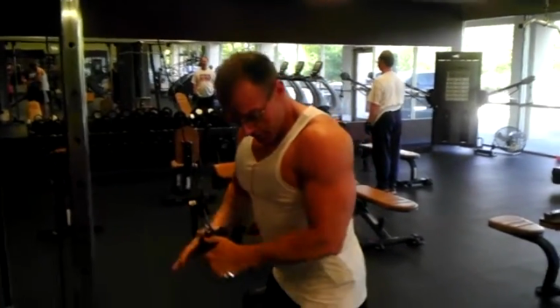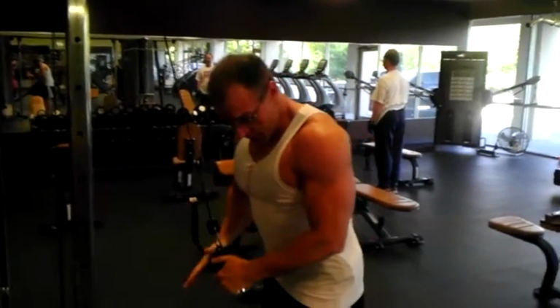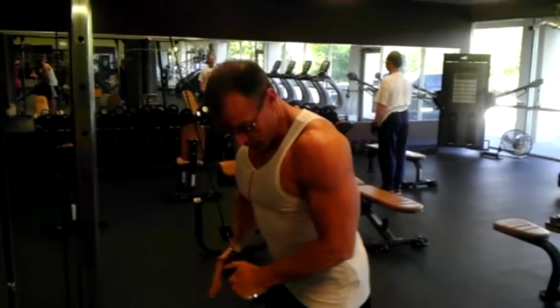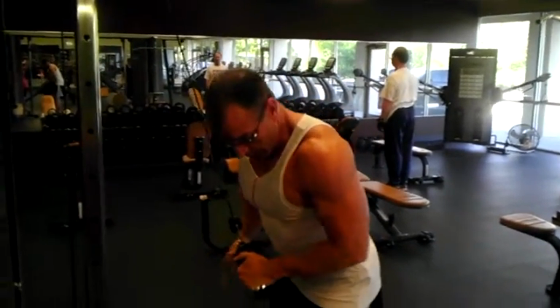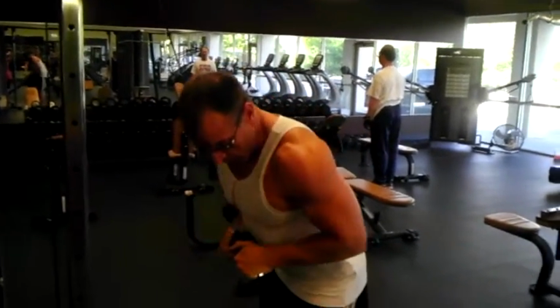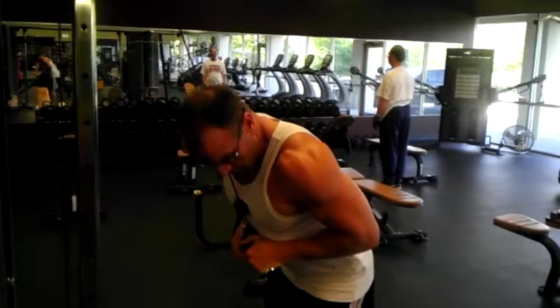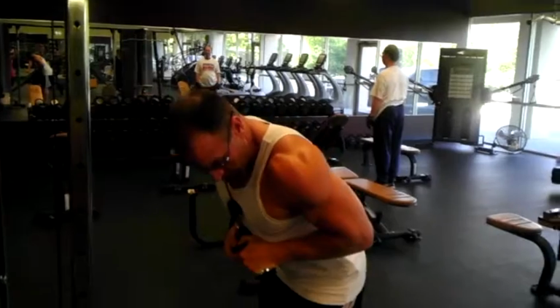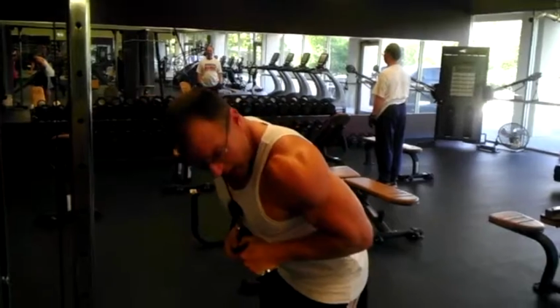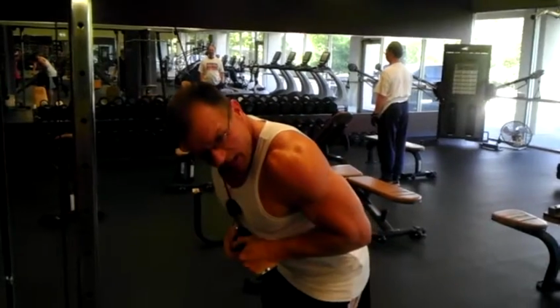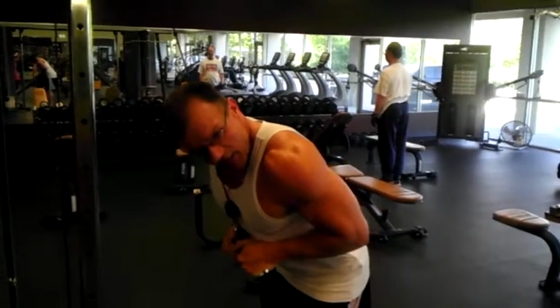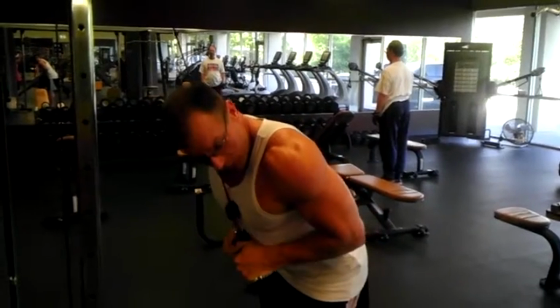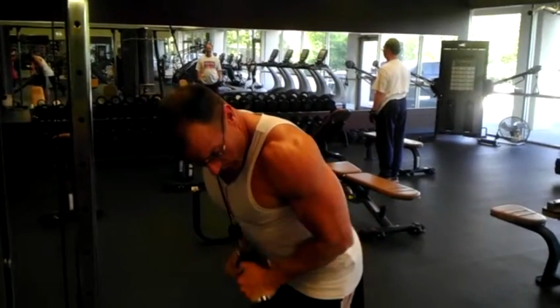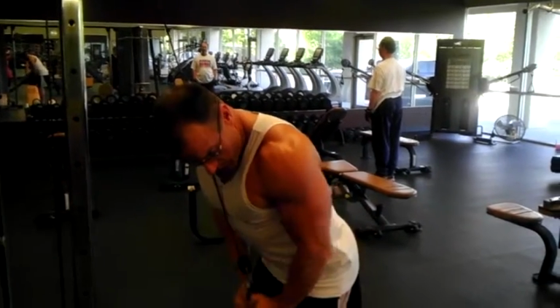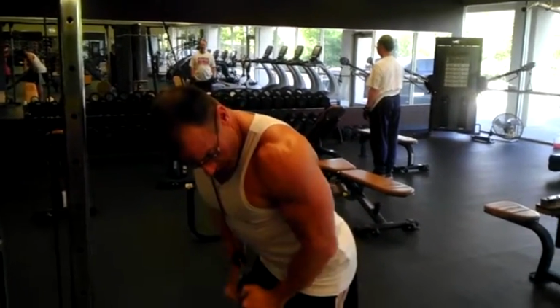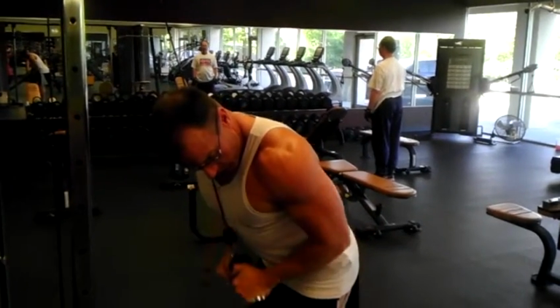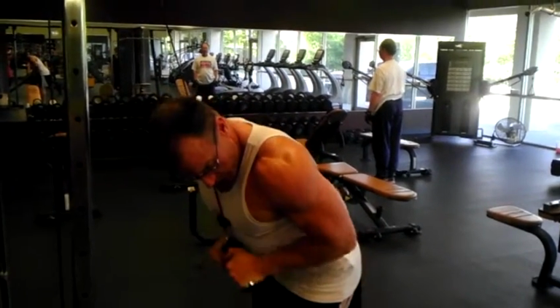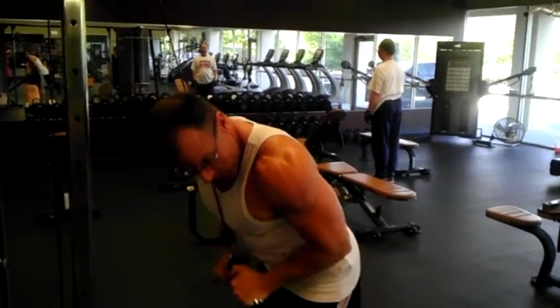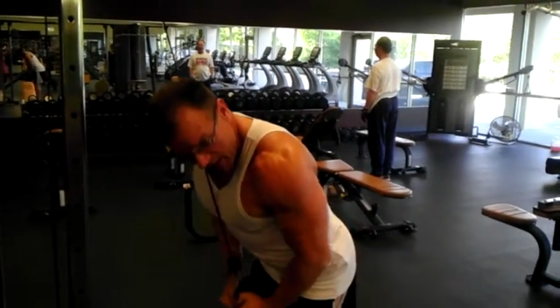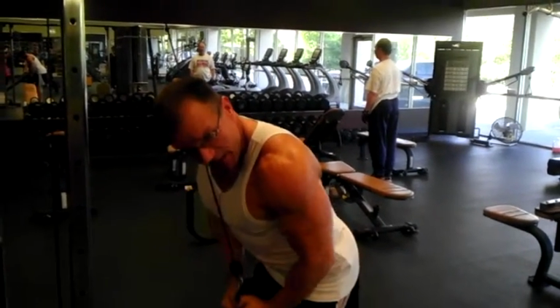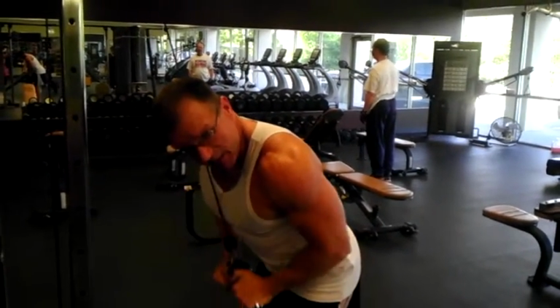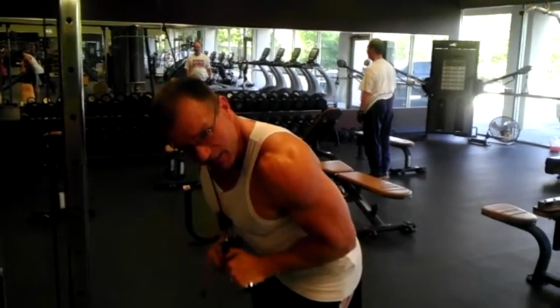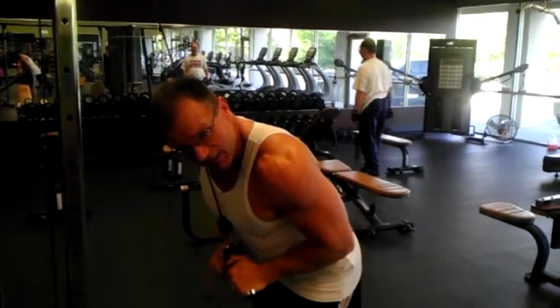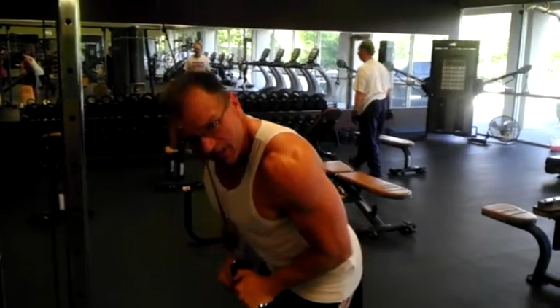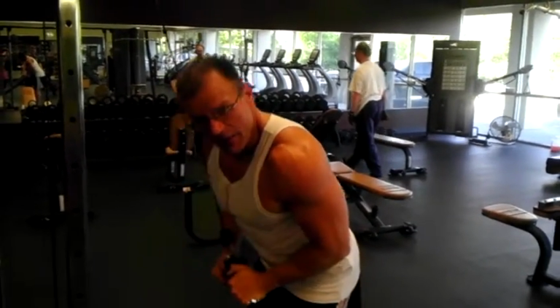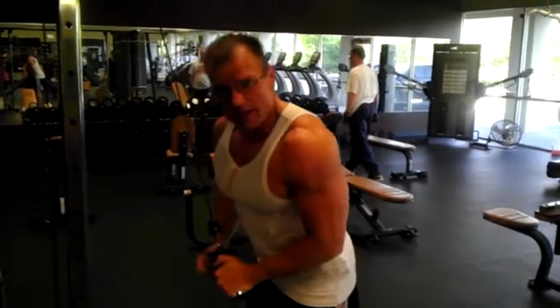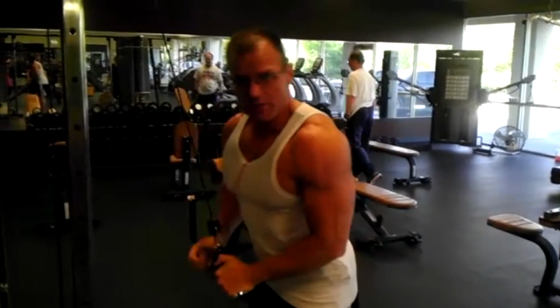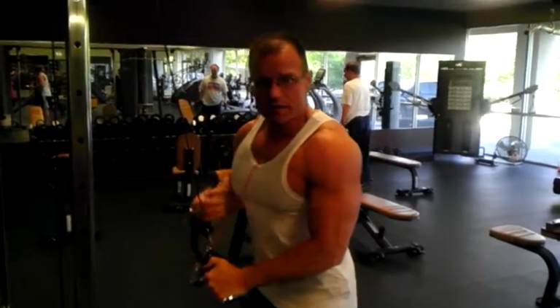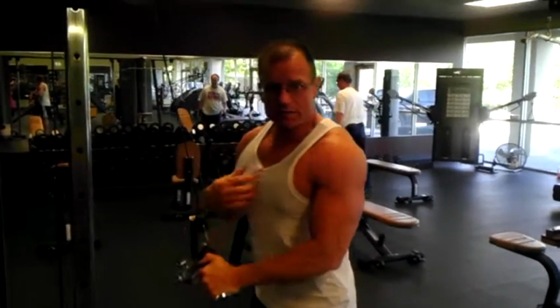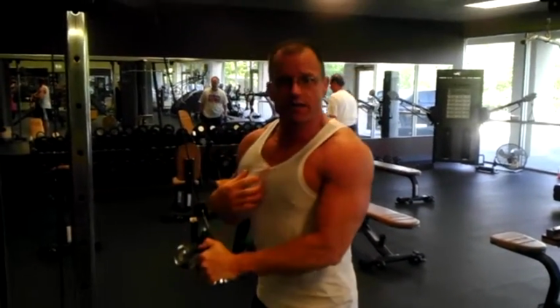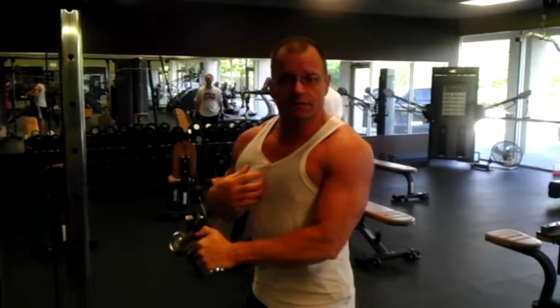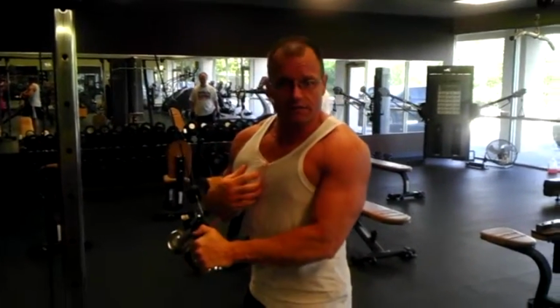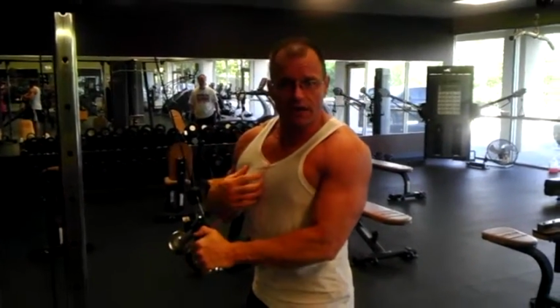The other thing that people do is they'll lean over and do this motion and push down like this — and that actually becomes a chest exercise.